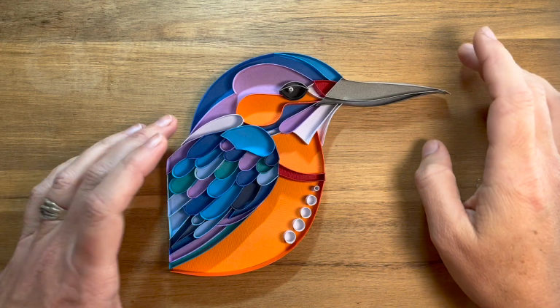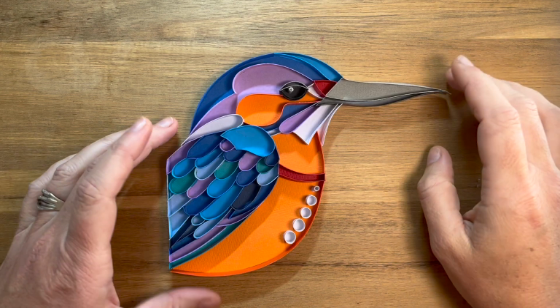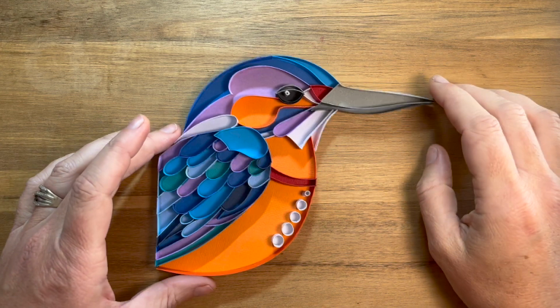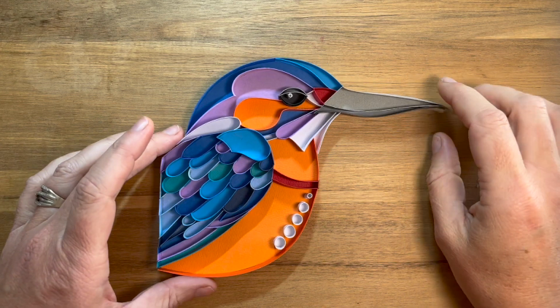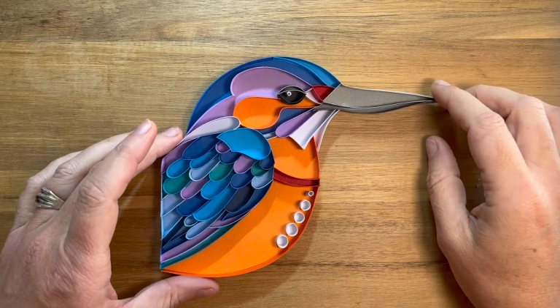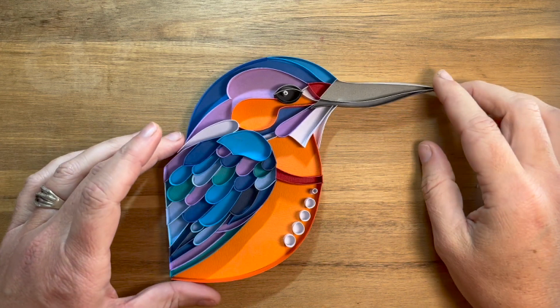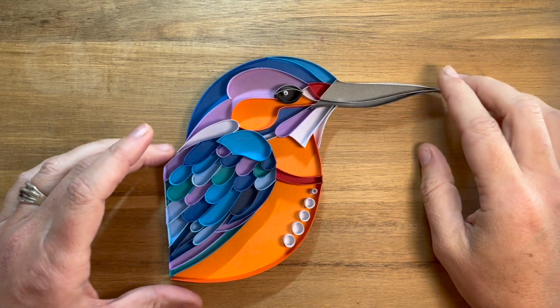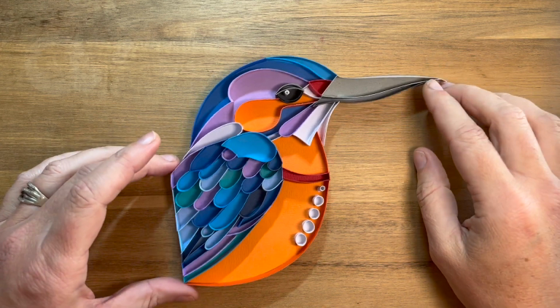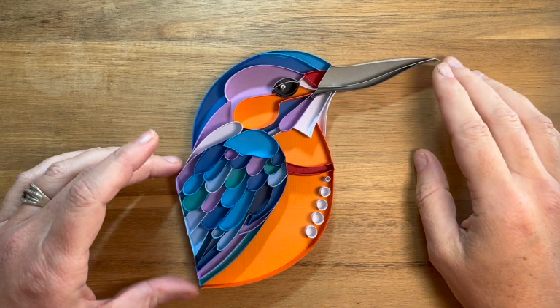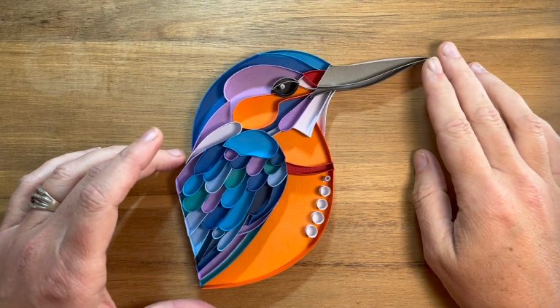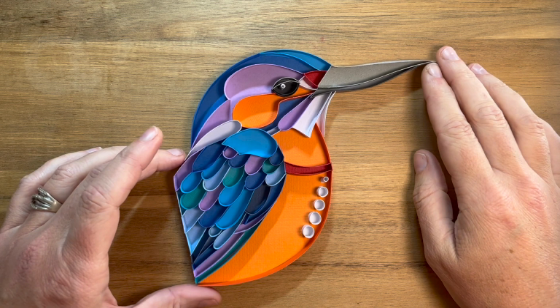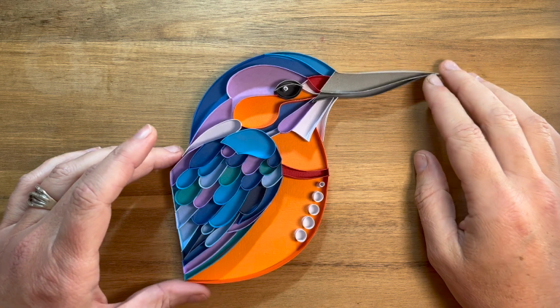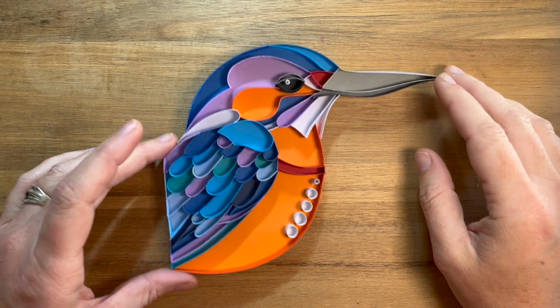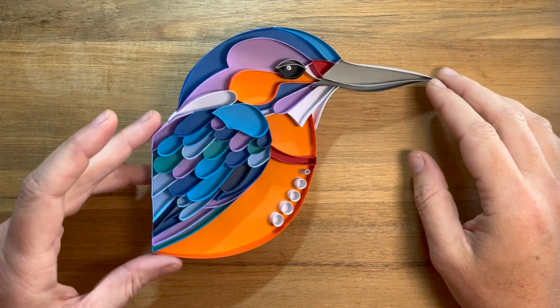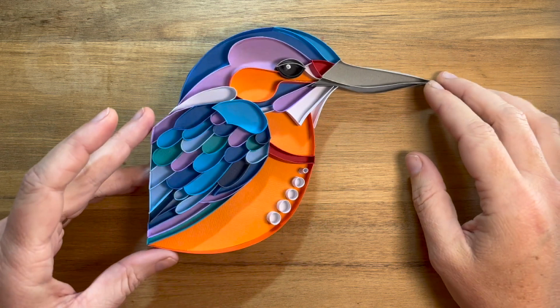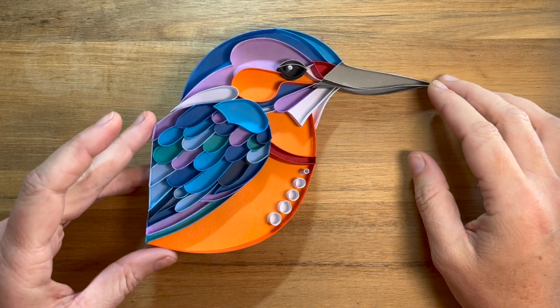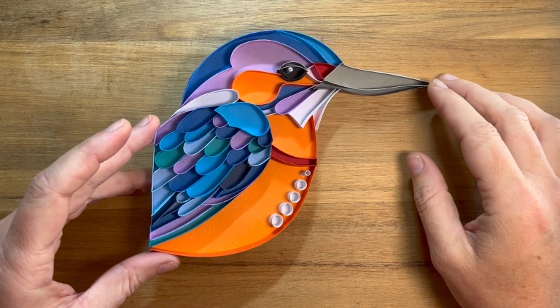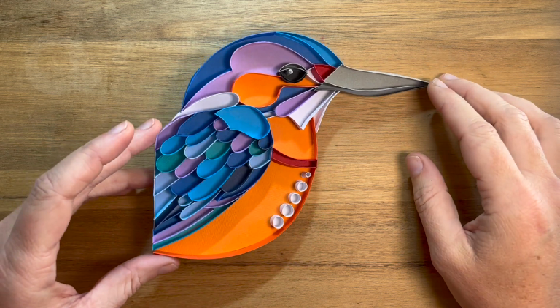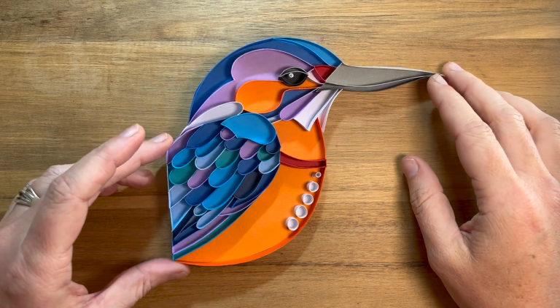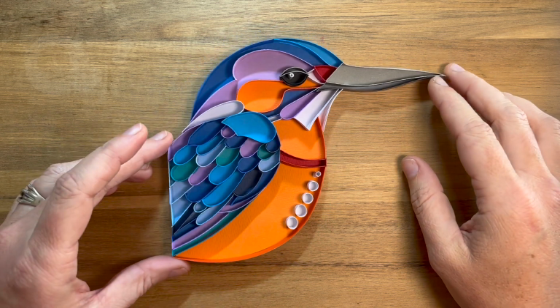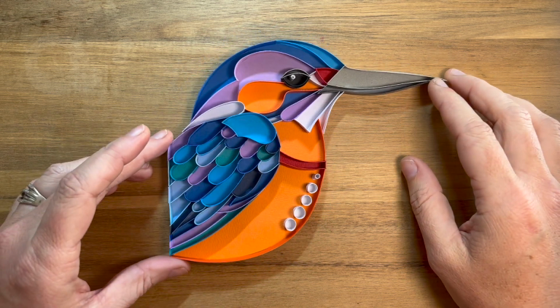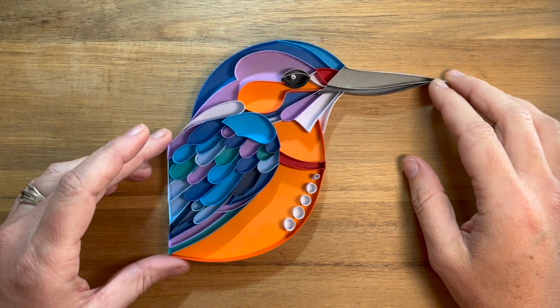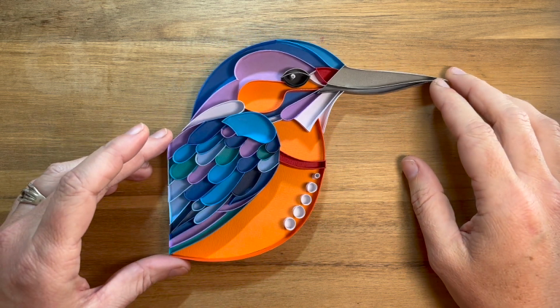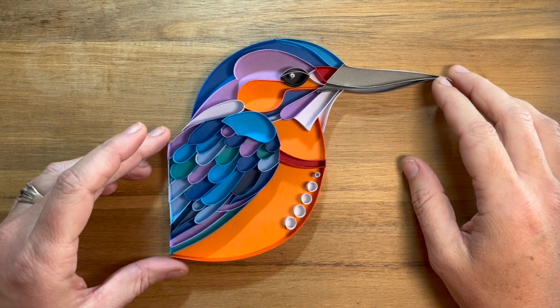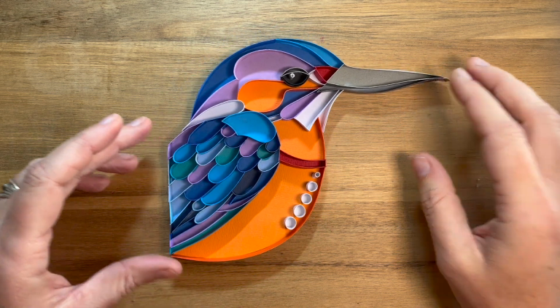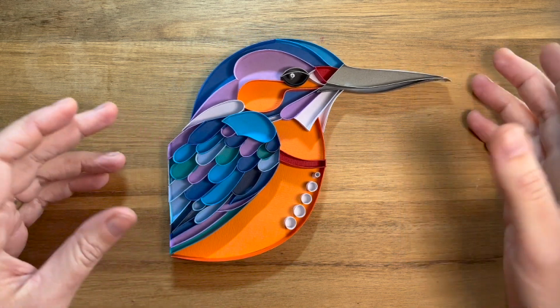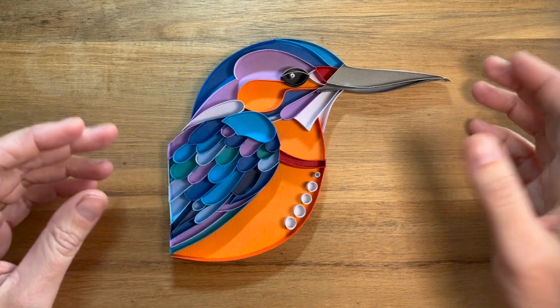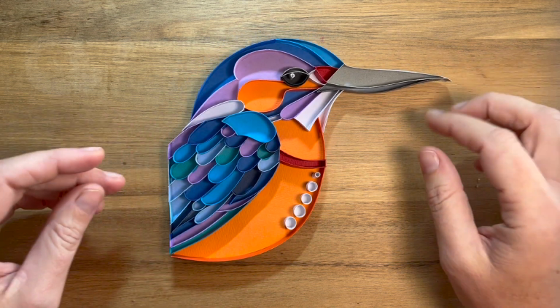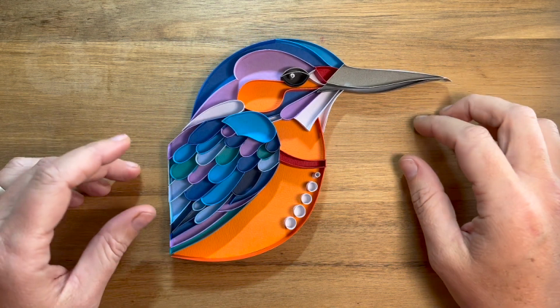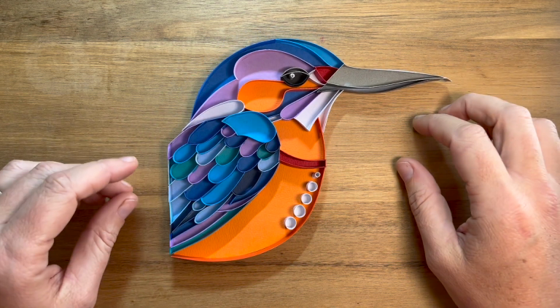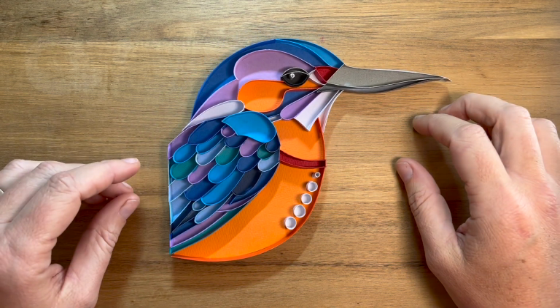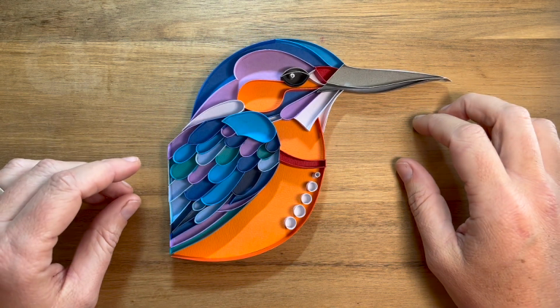Hi guys, it's Carrie here from Tambolla Arts and today I wanted to talk about the type of paper that I use in my artwork.